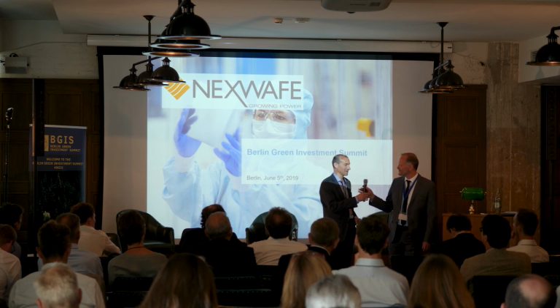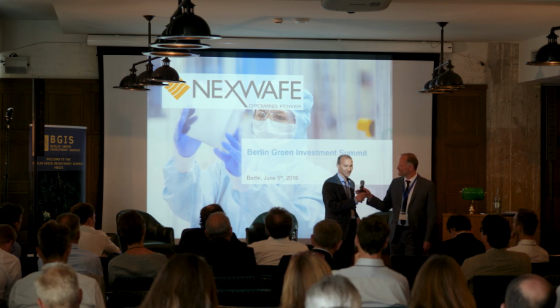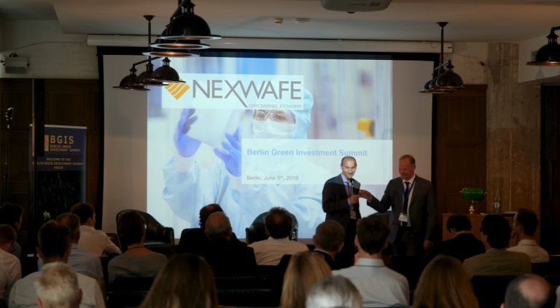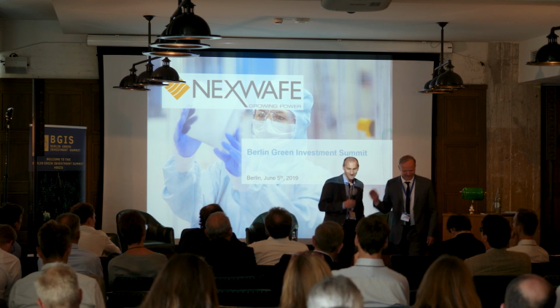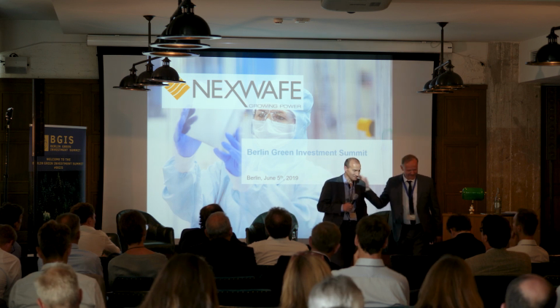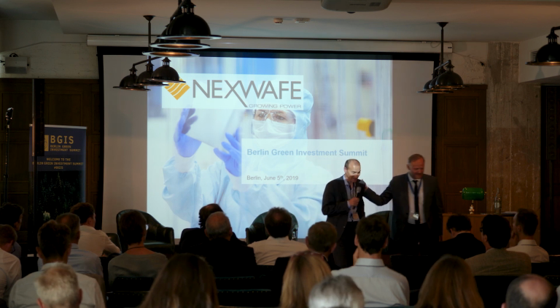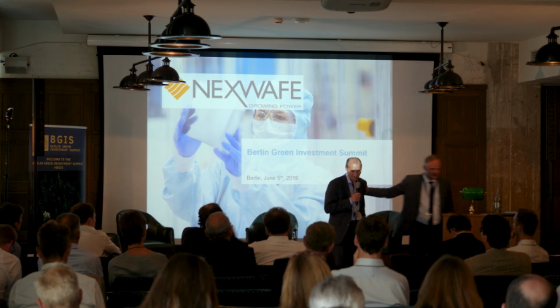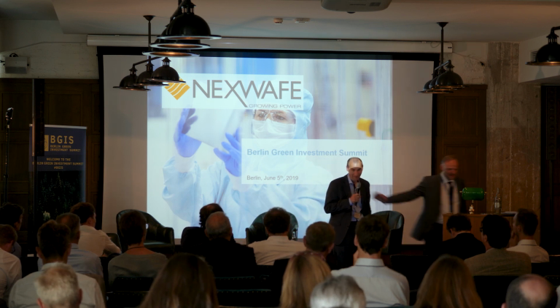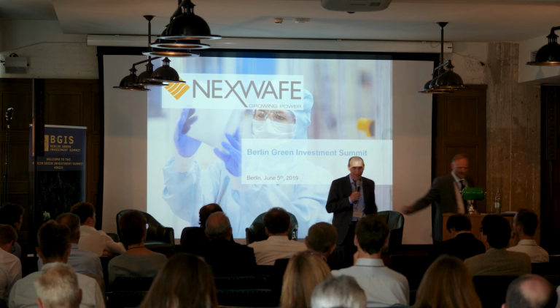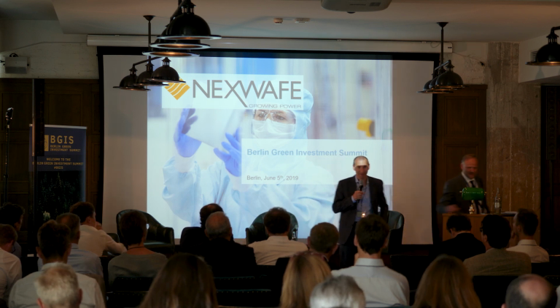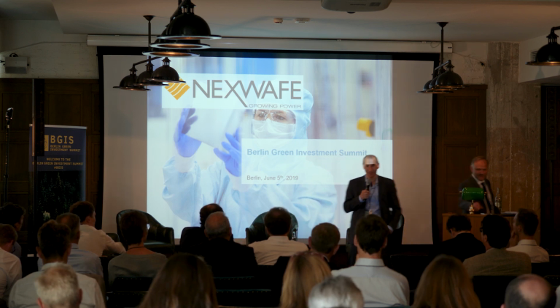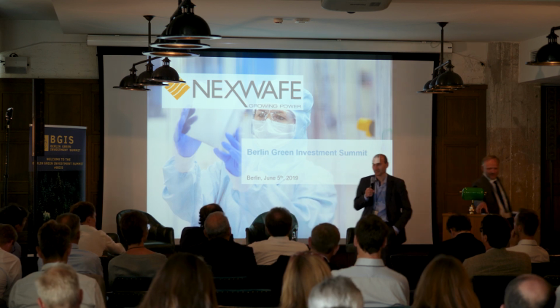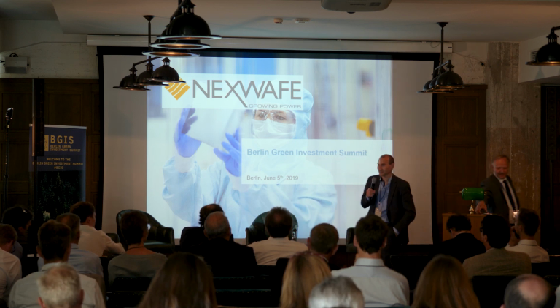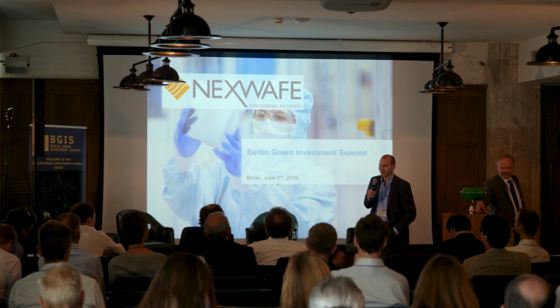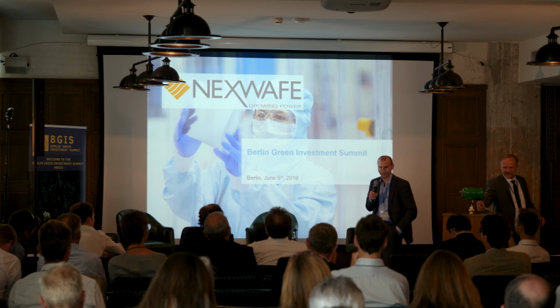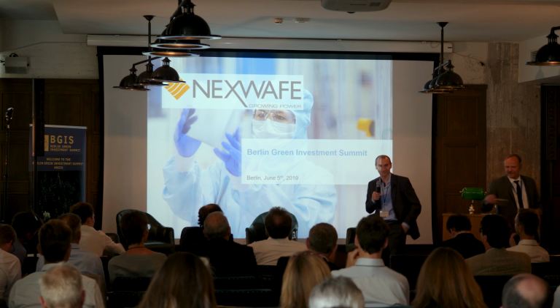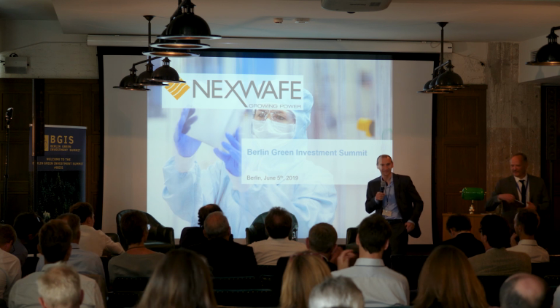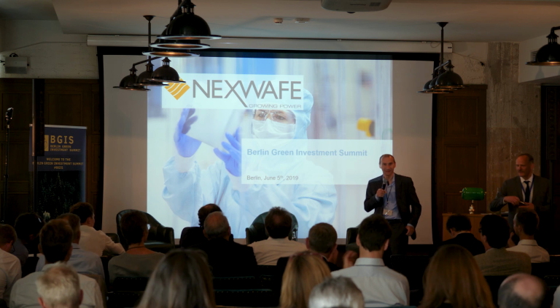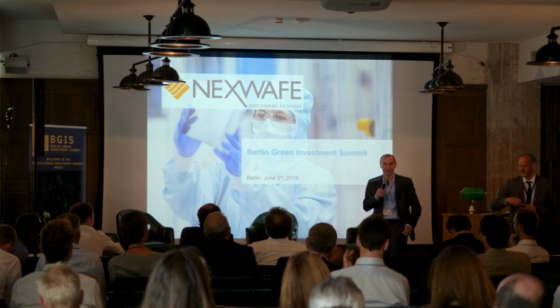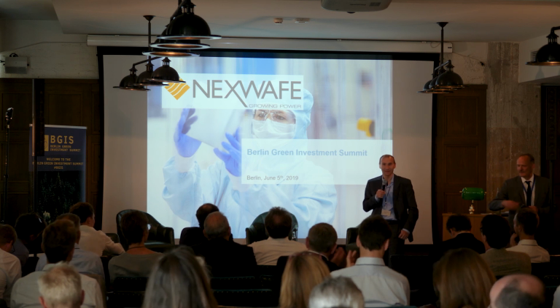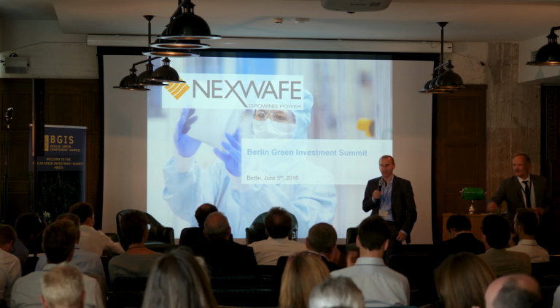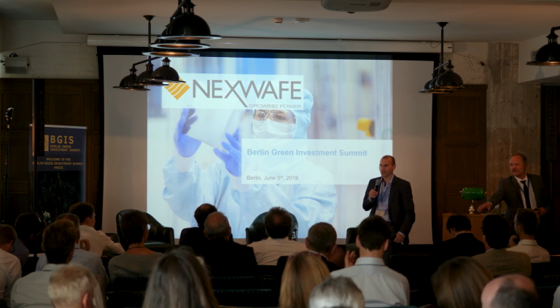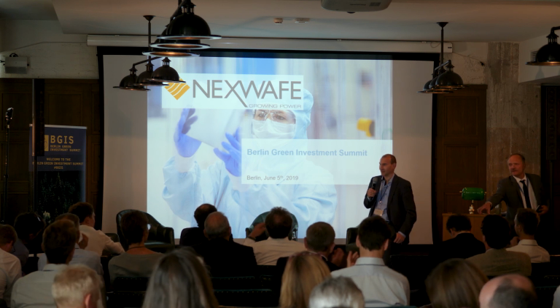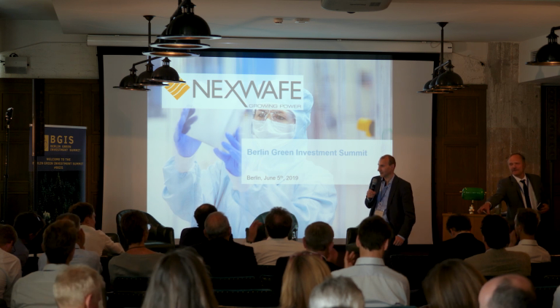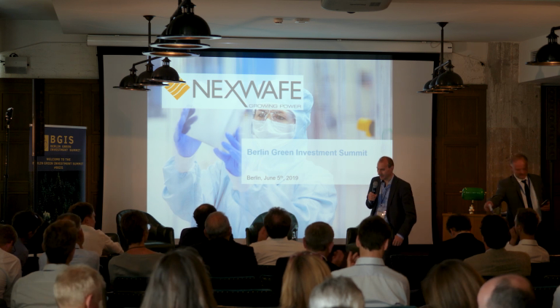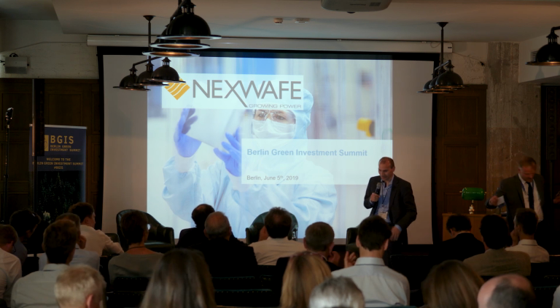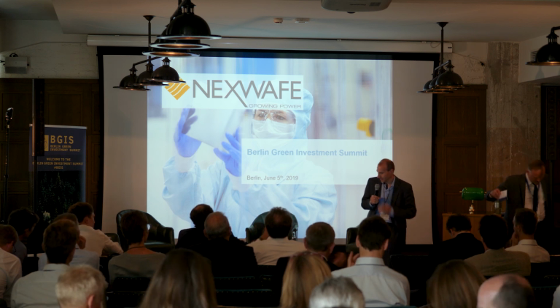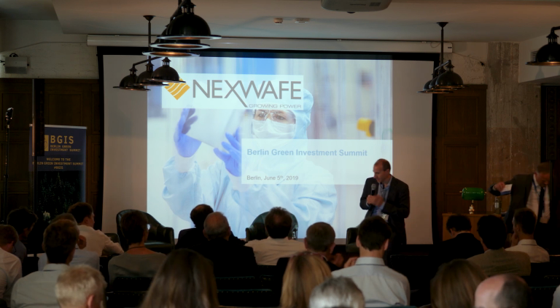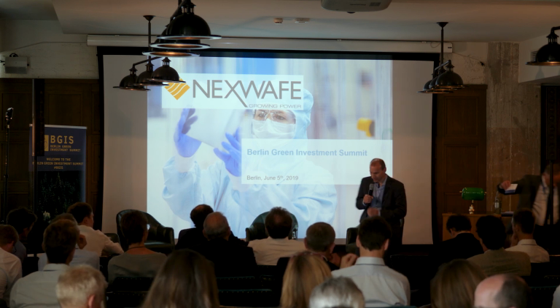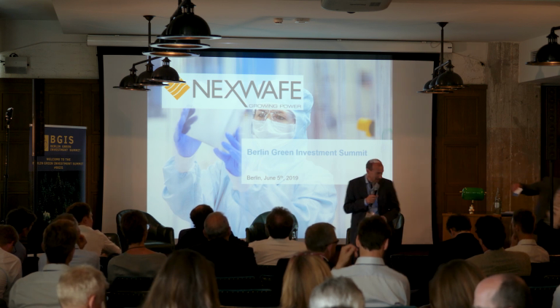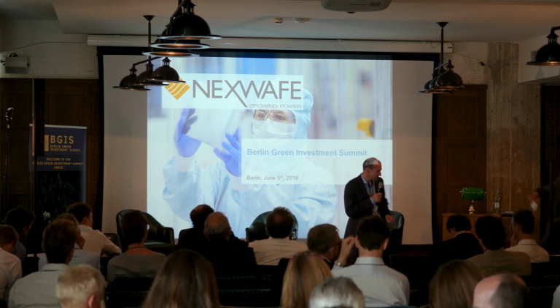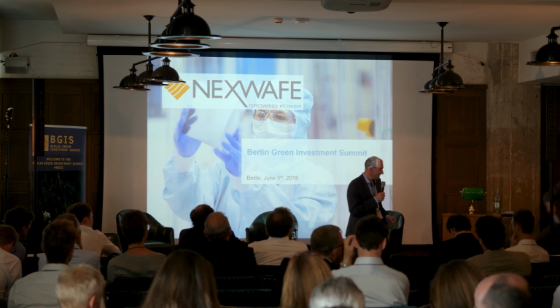Thank you, Klaus. Hello, glad to be here.